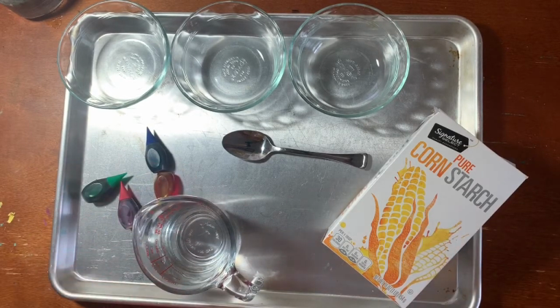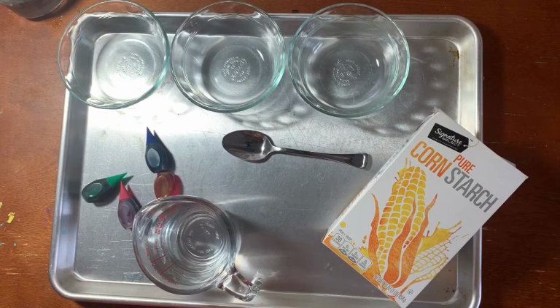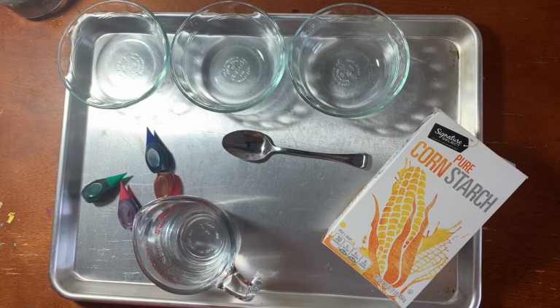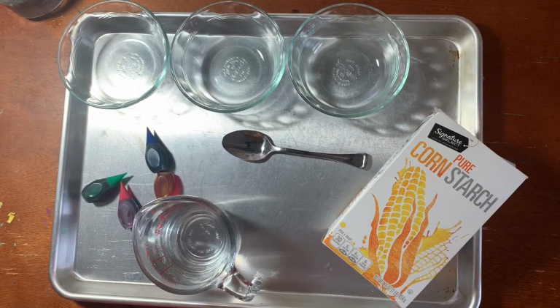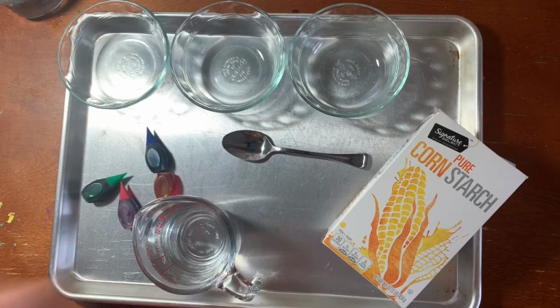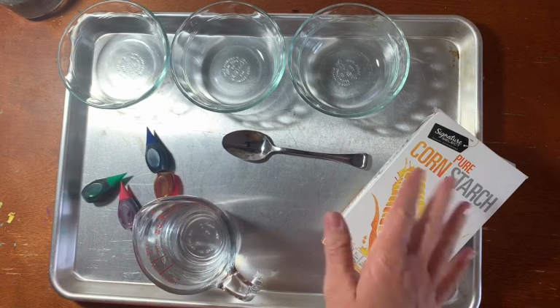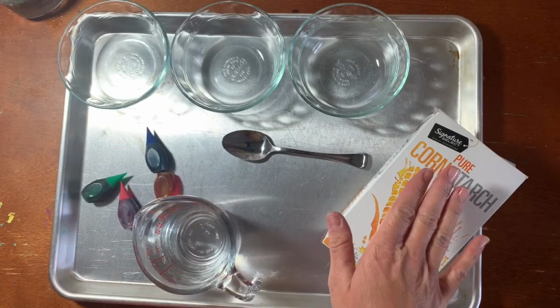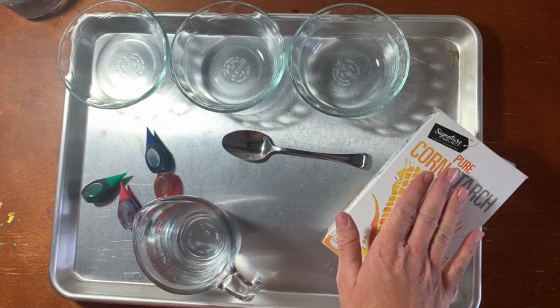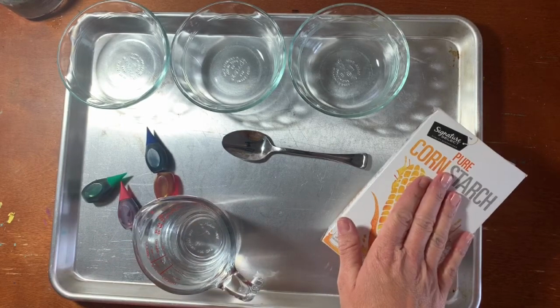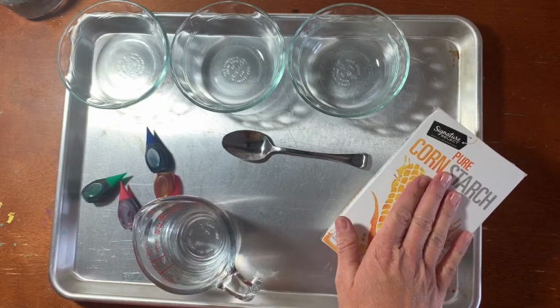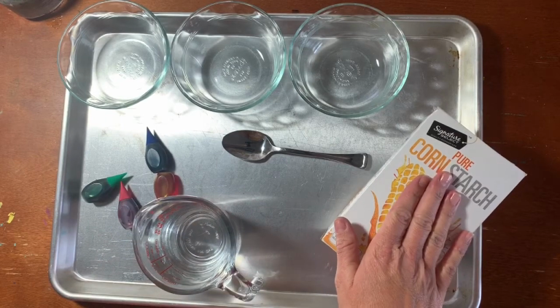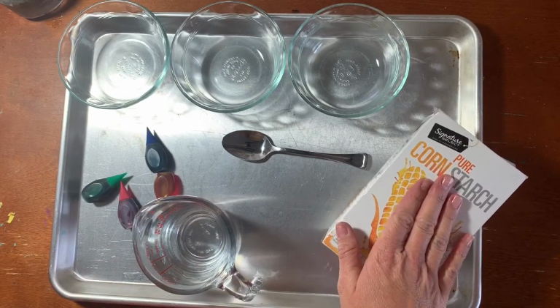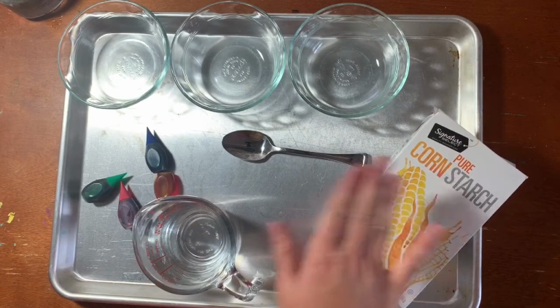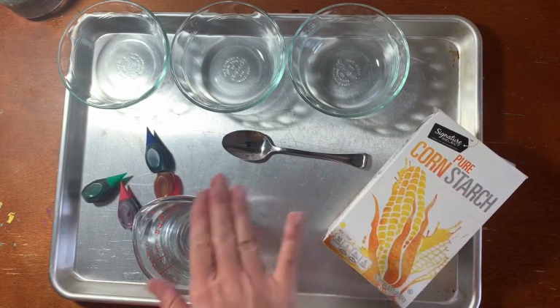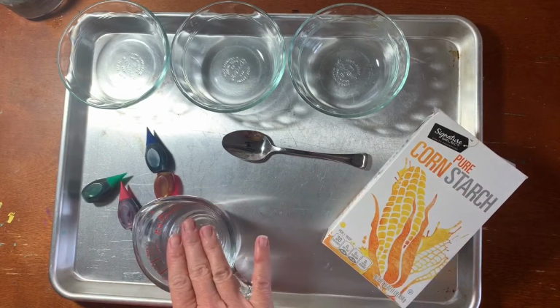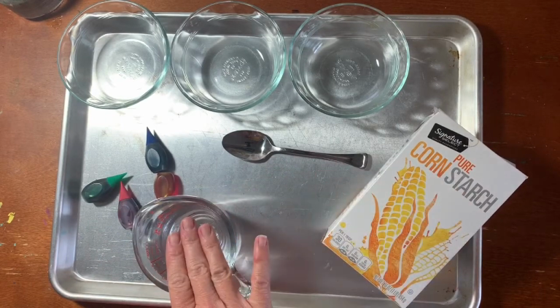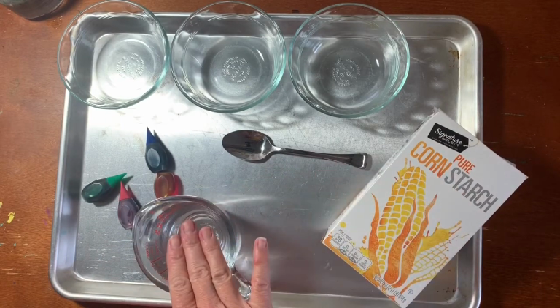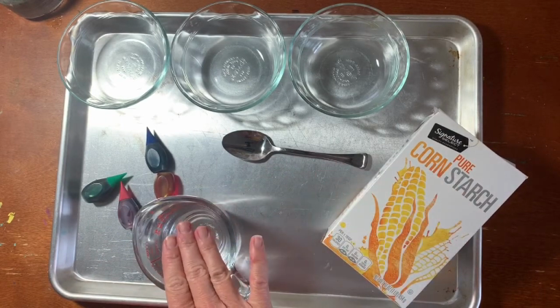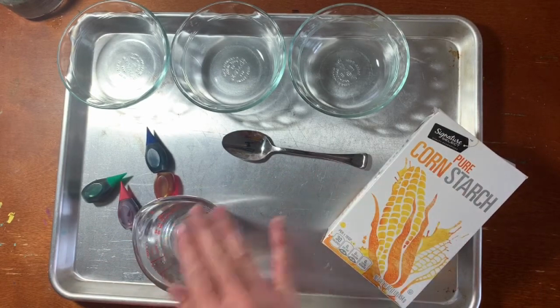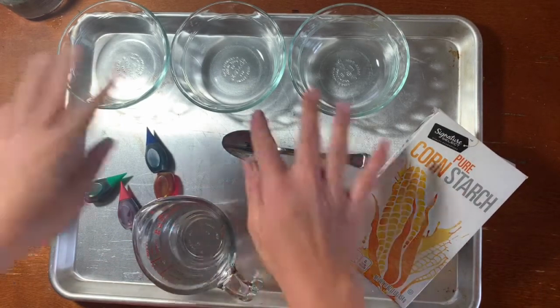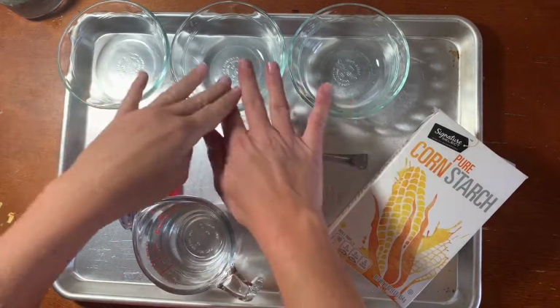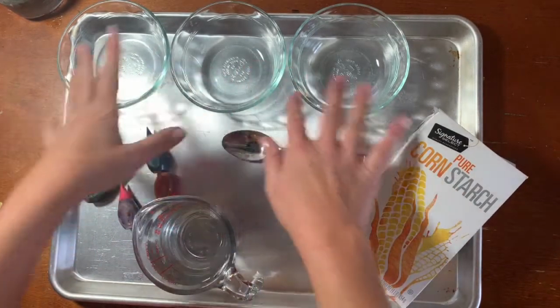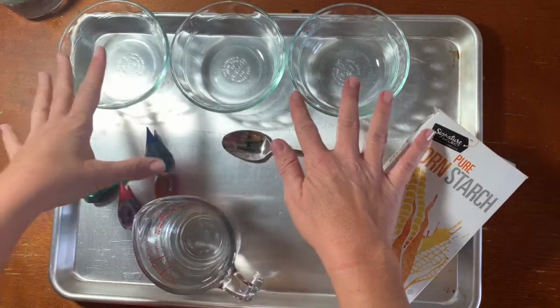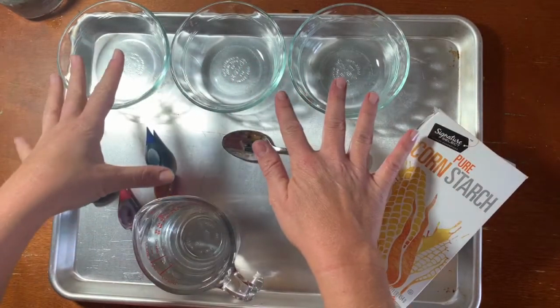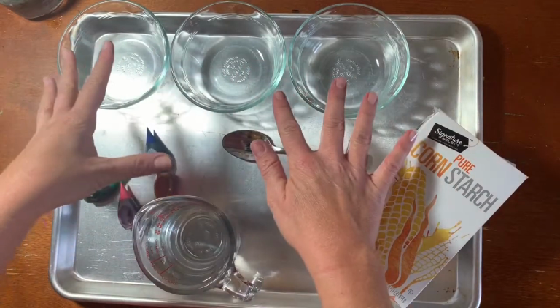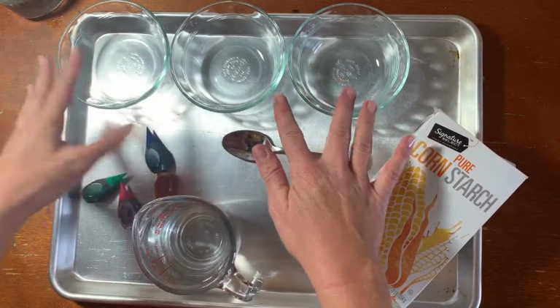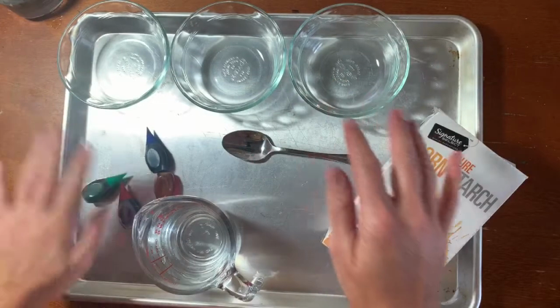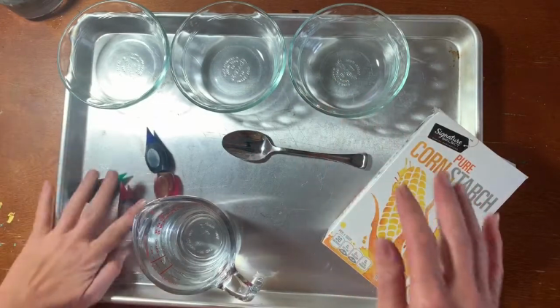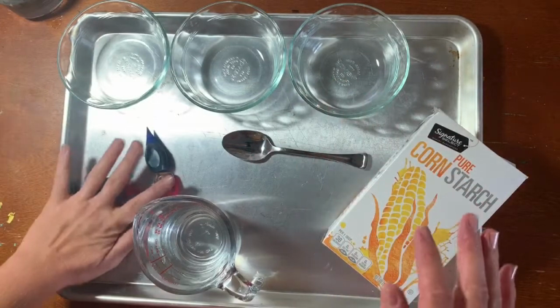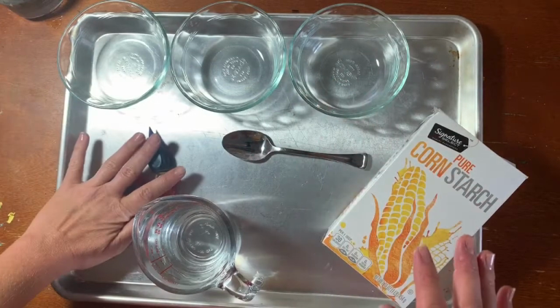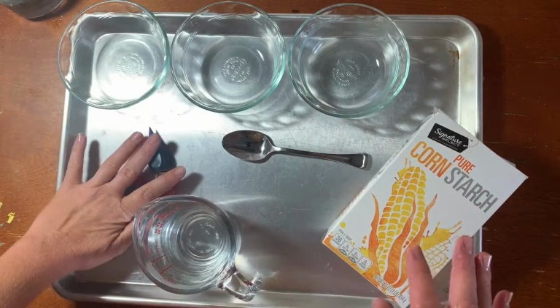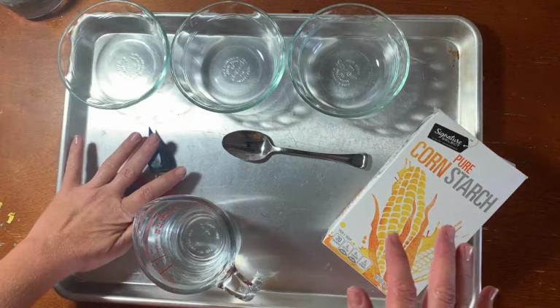That means we are going to be using cornstarch, water, a few bowls, and food coloring.